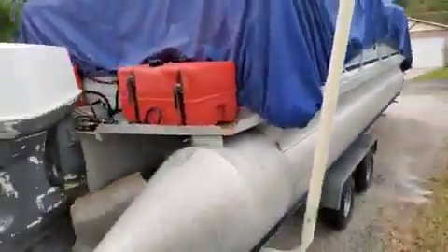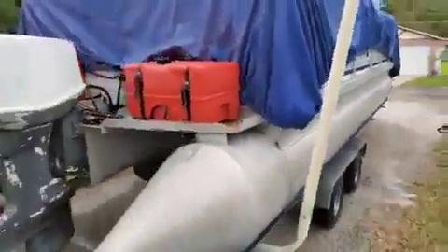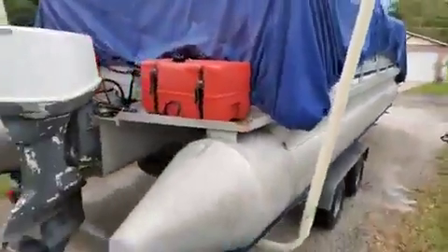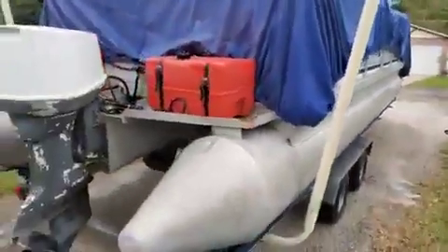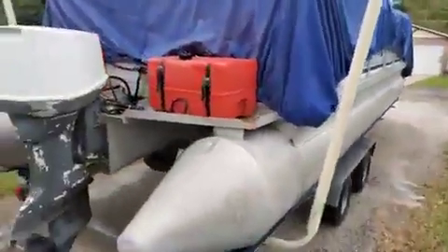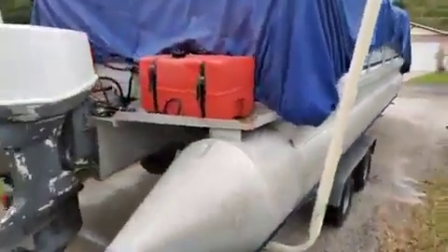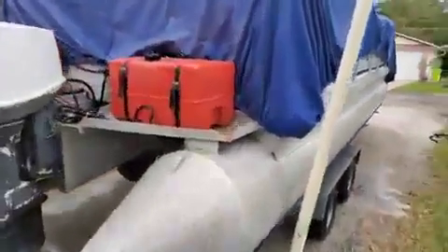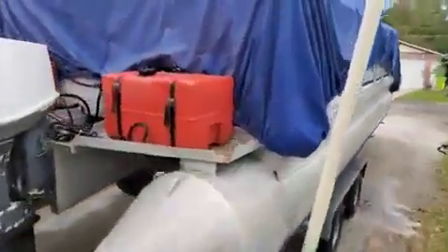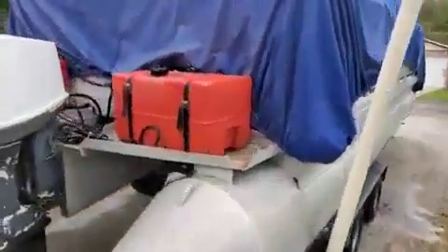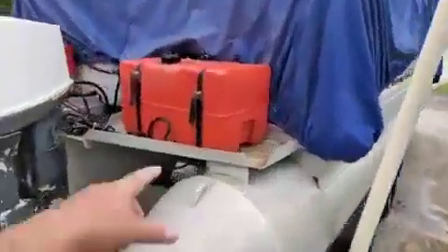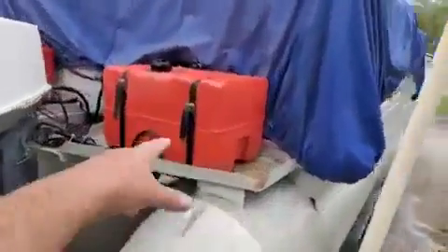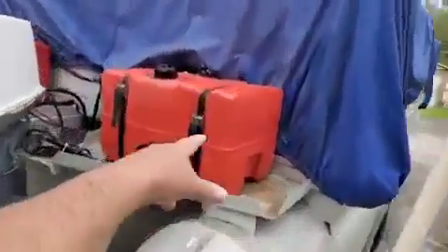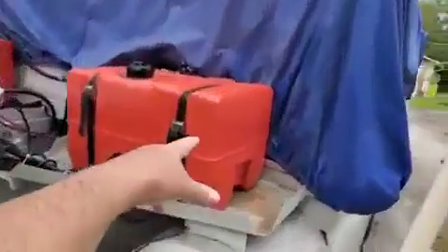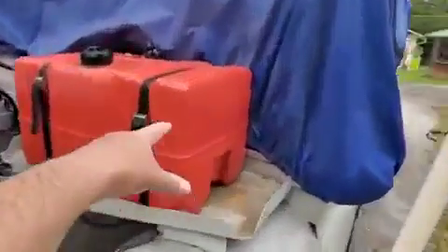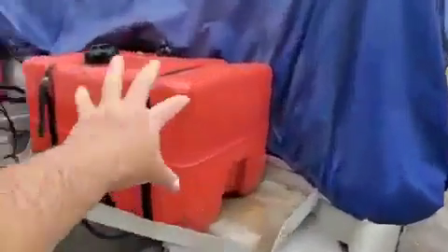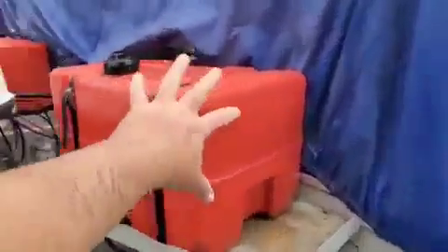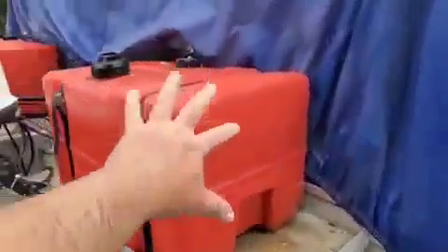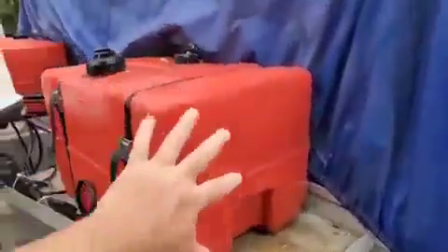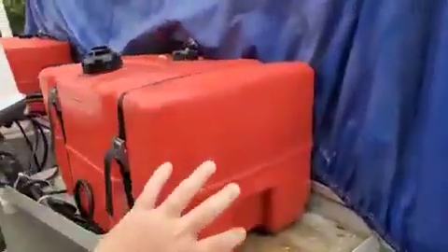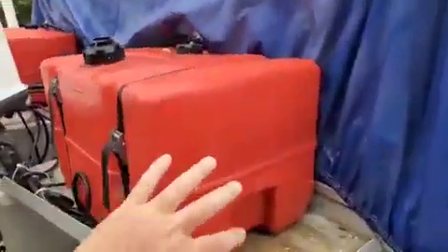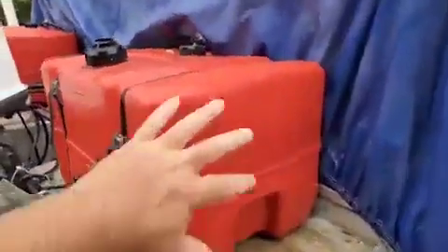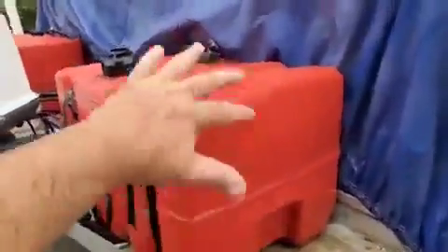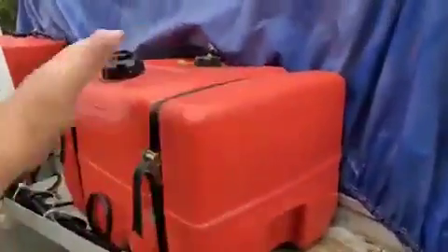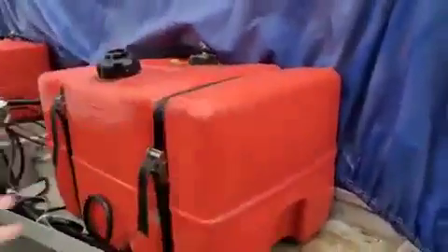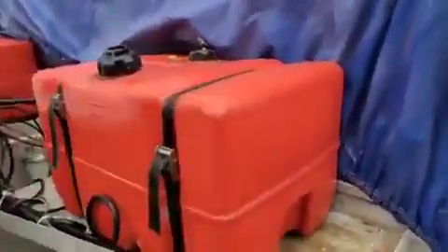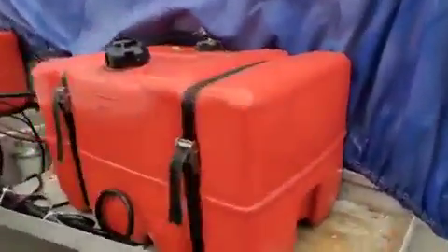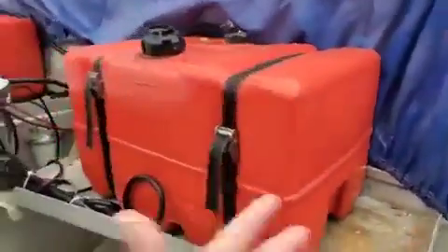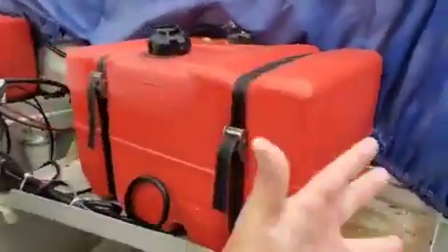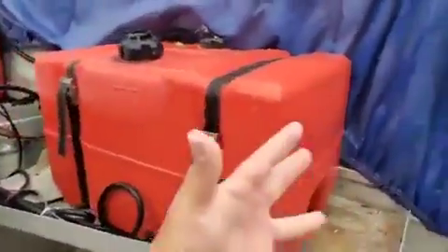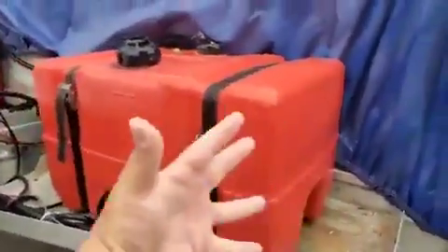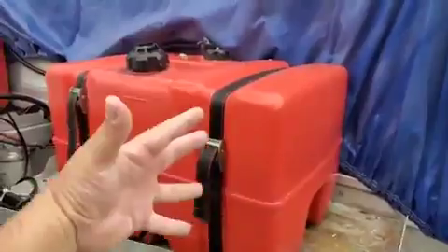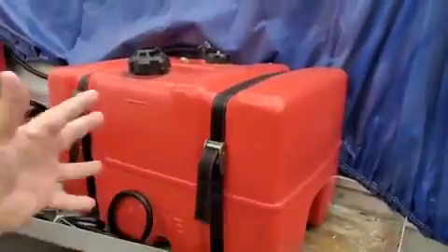Oh wow, the tanks are actually clean already. These are walls. That's amazing. They were actually black.